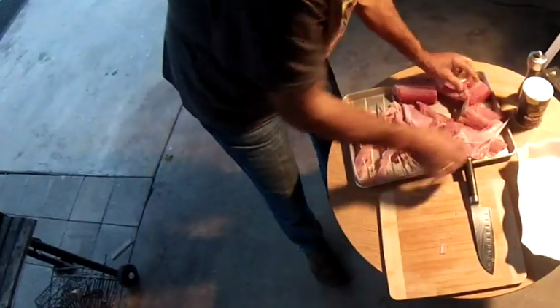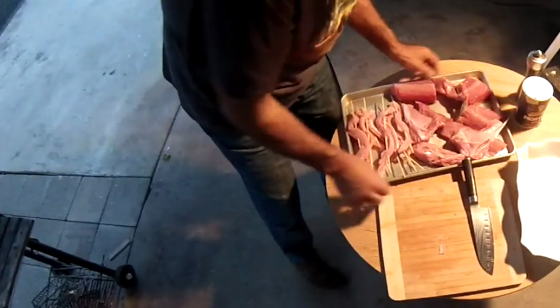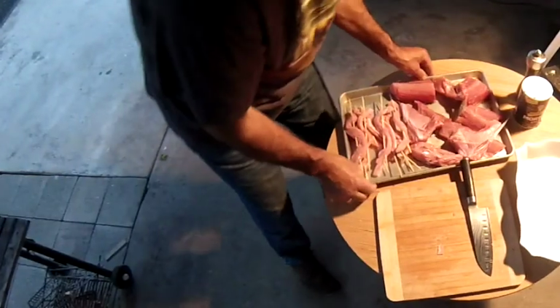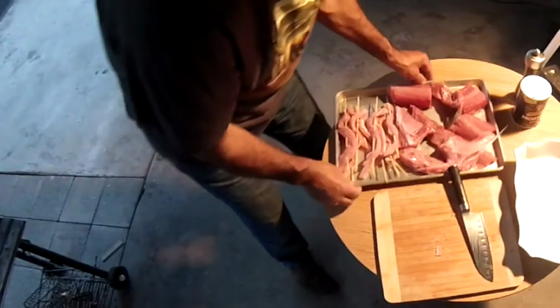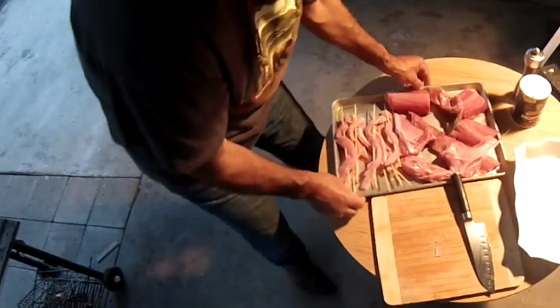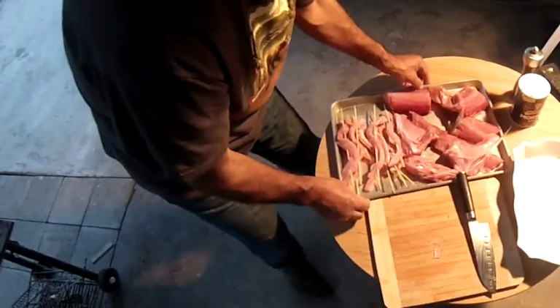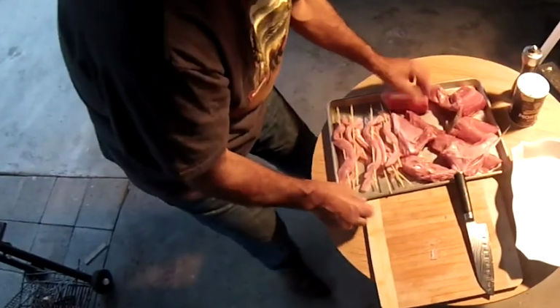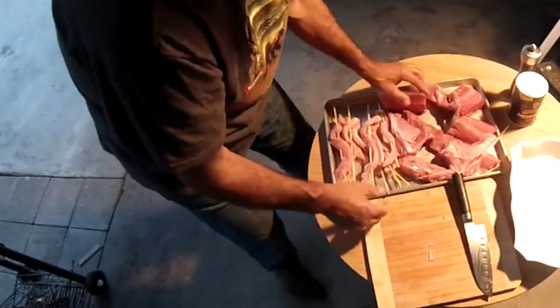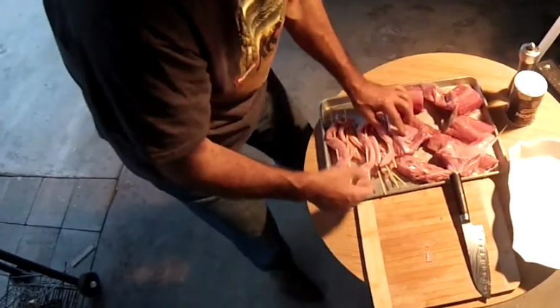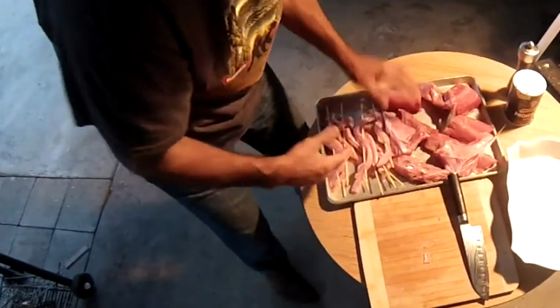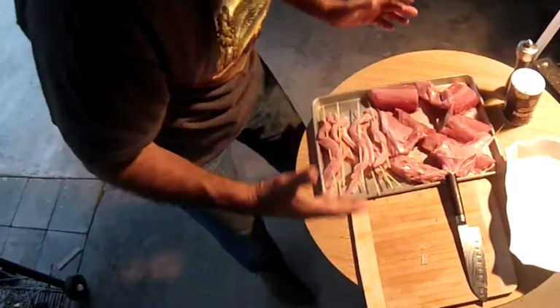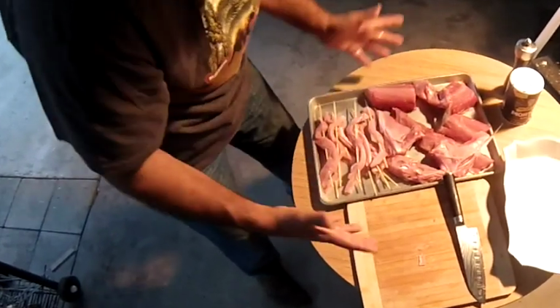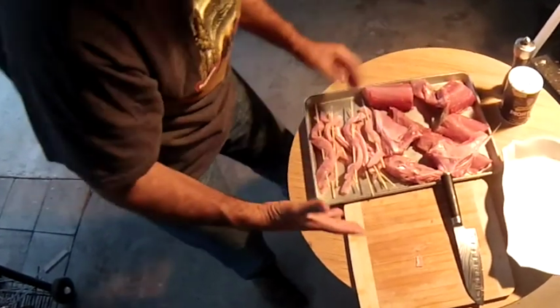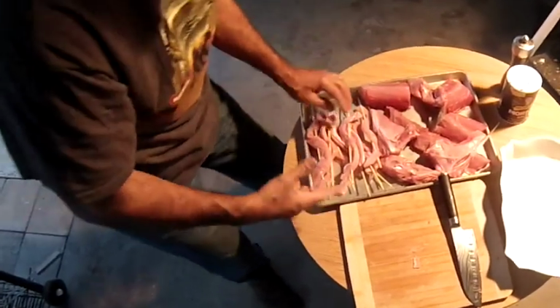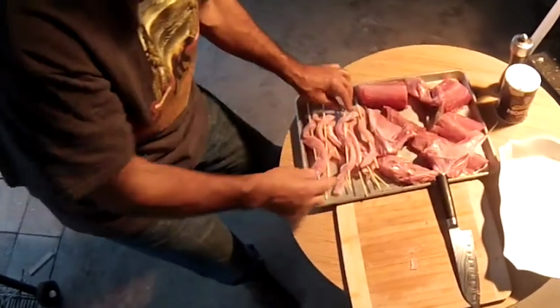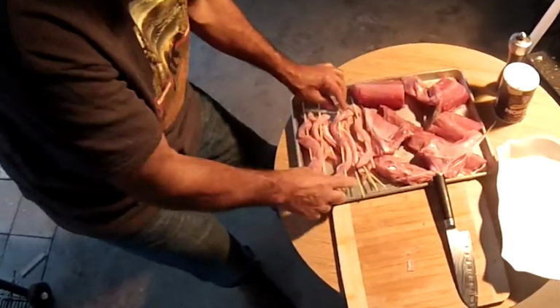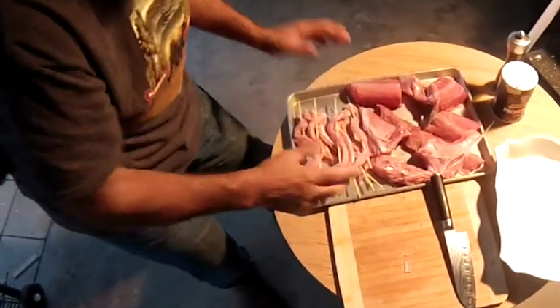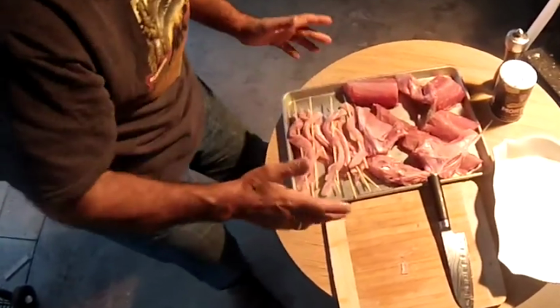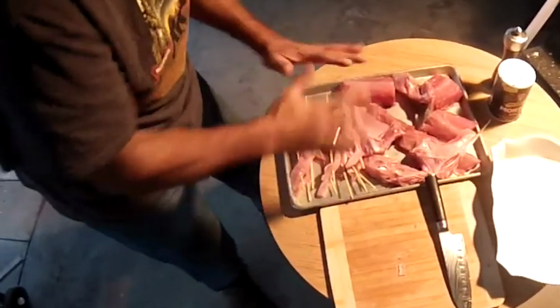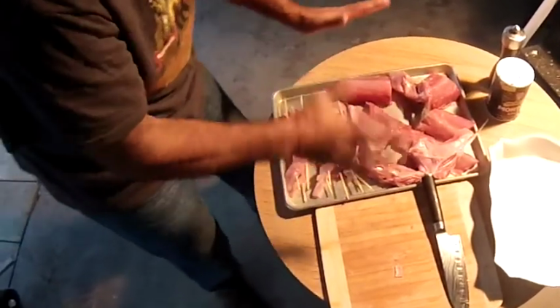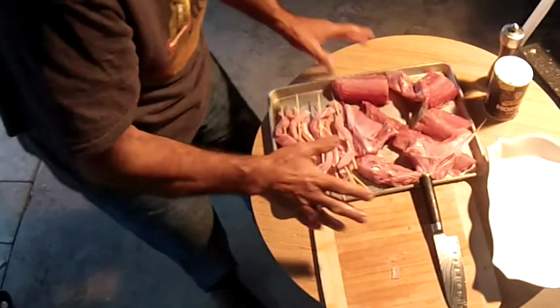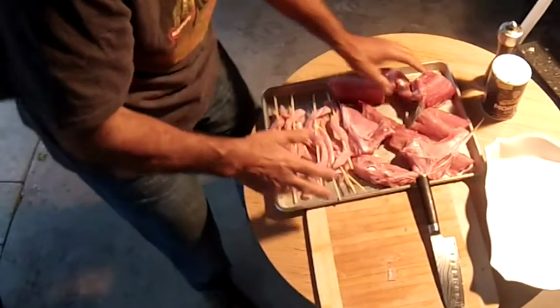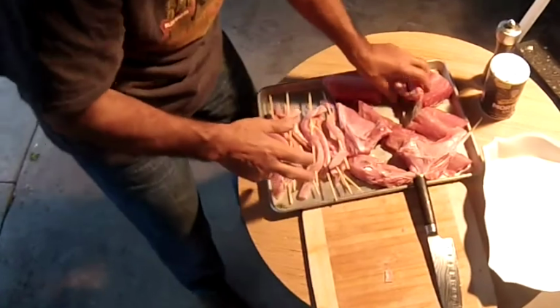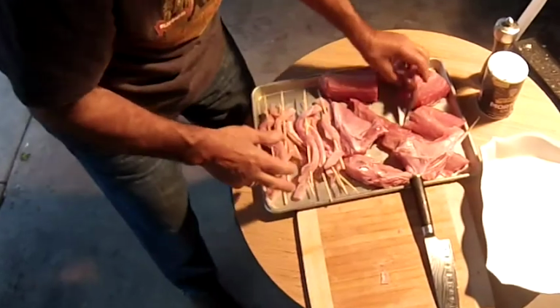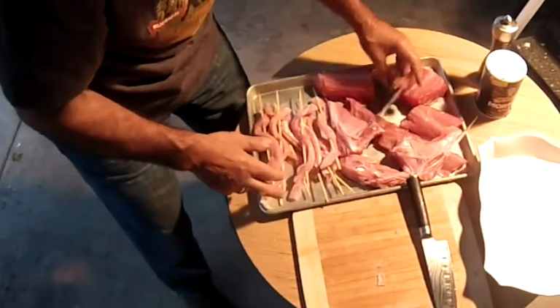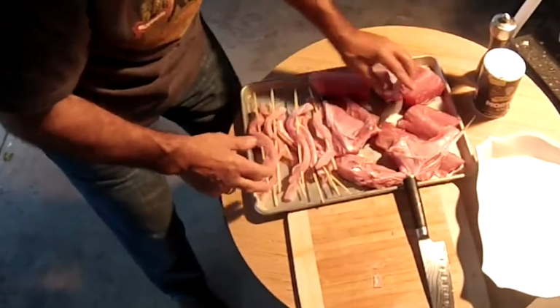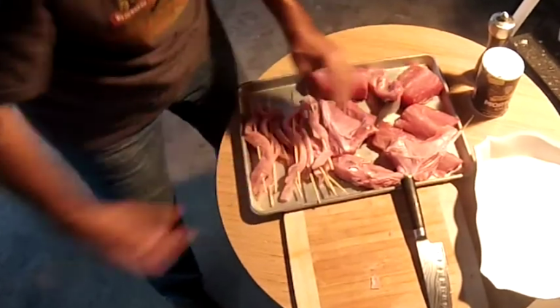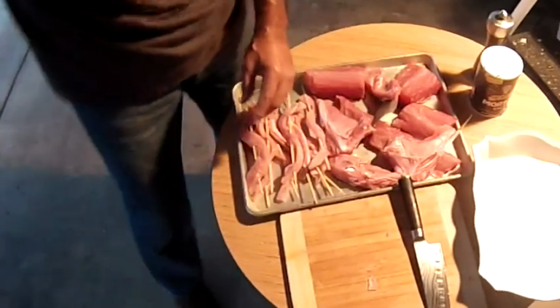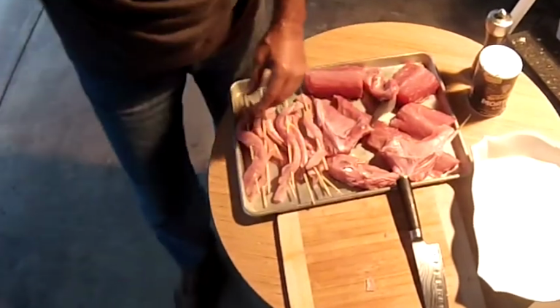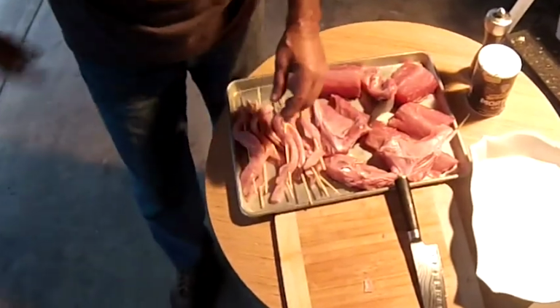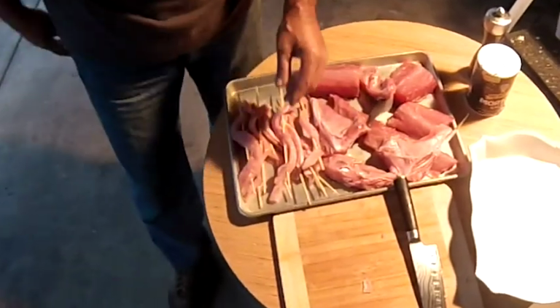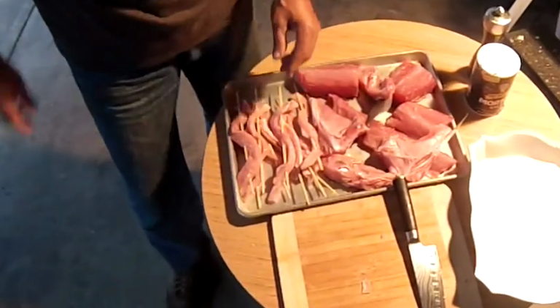Everything's ready to go. The only thing left here is some seasoning — some salt, pepper, some lemon, some olive oil — and pop them on the grill.